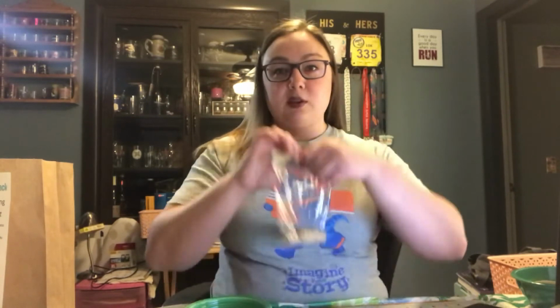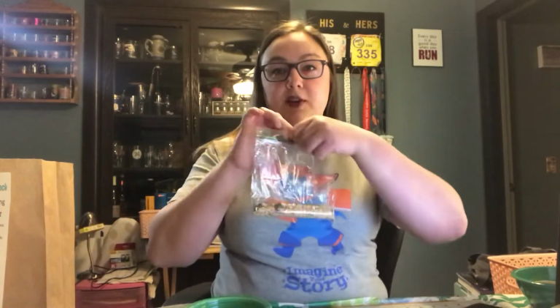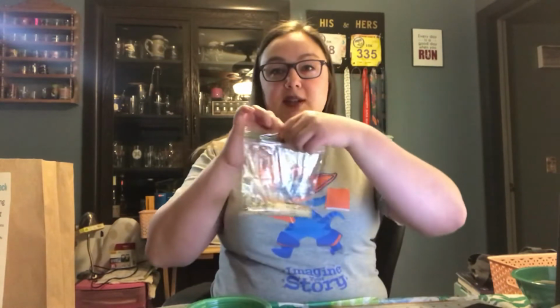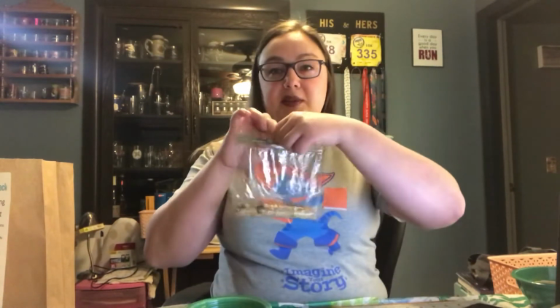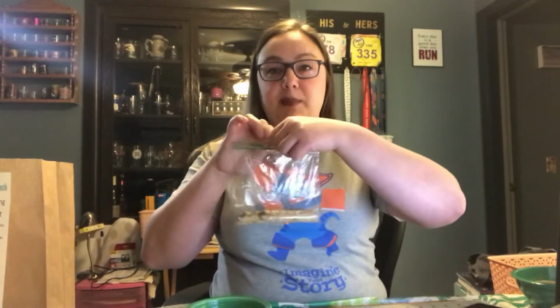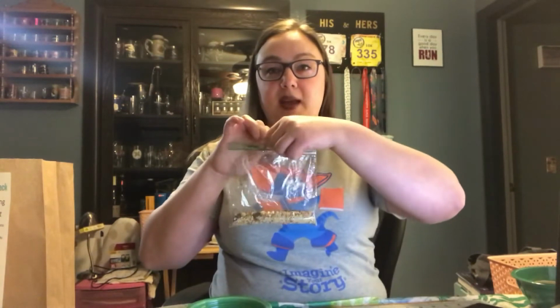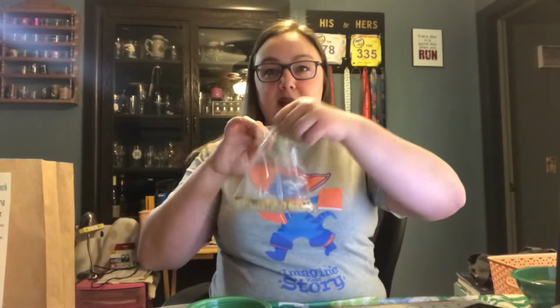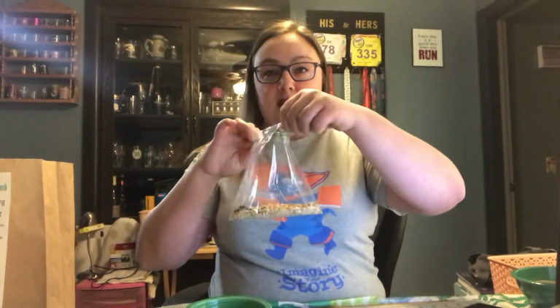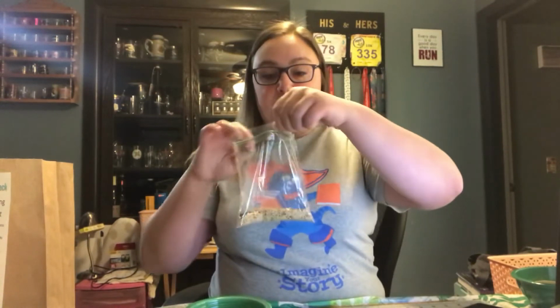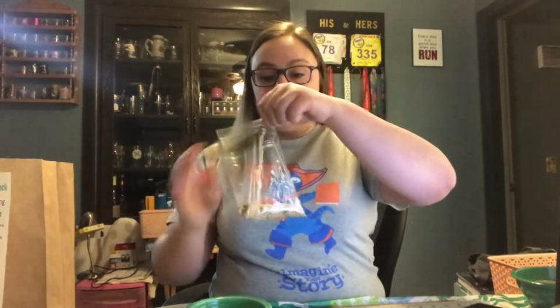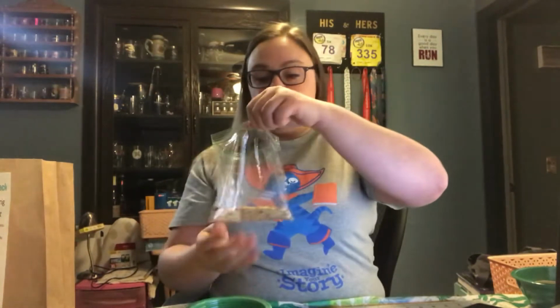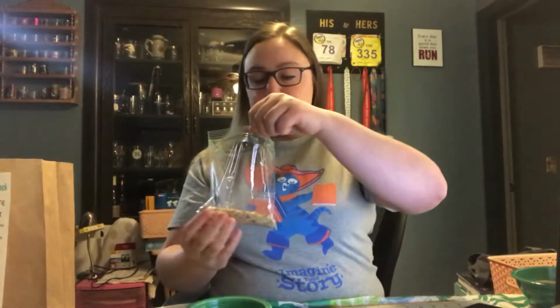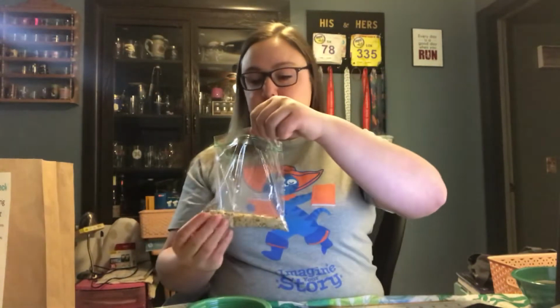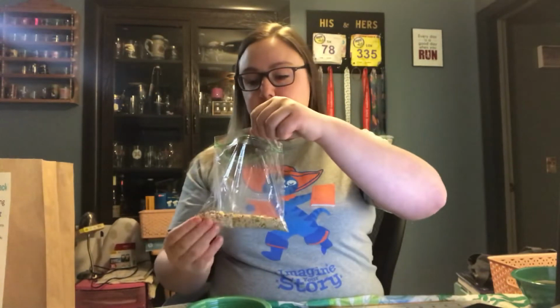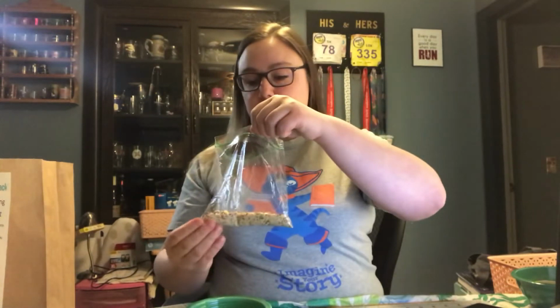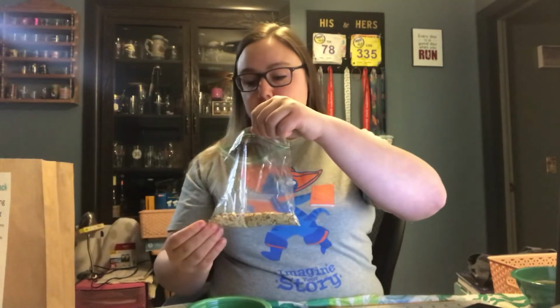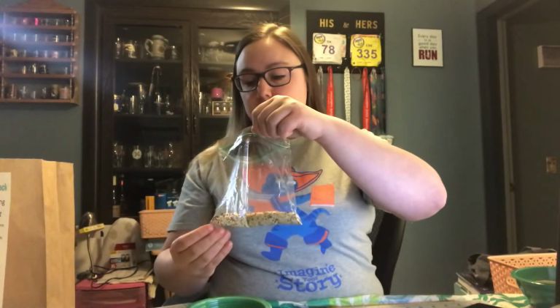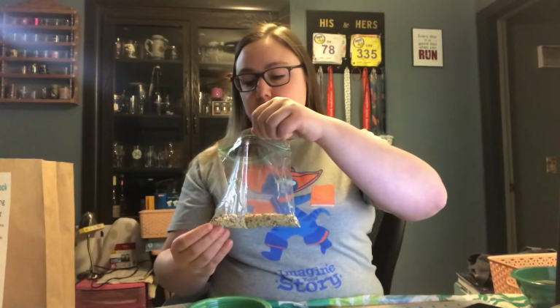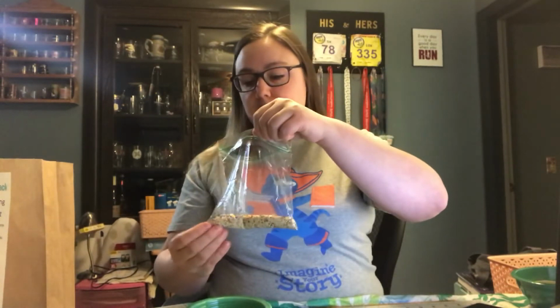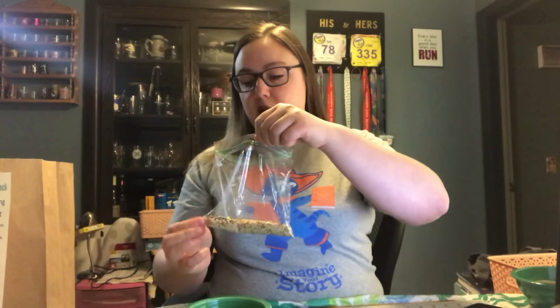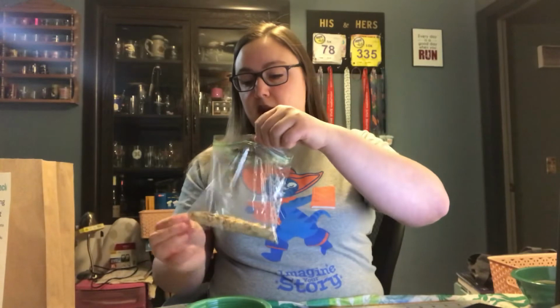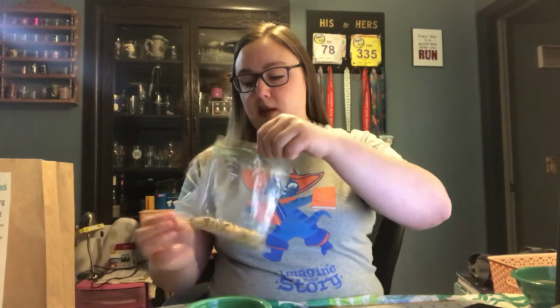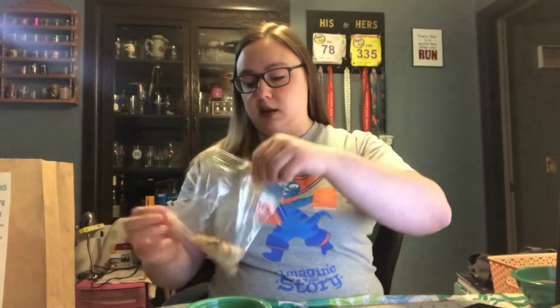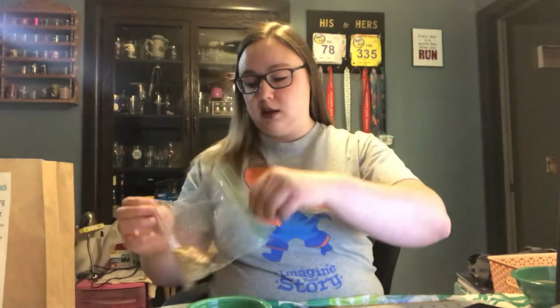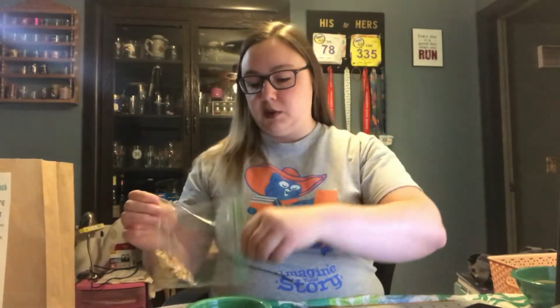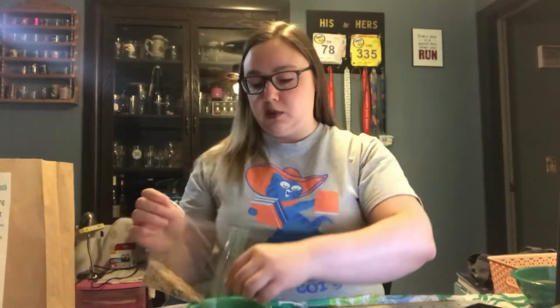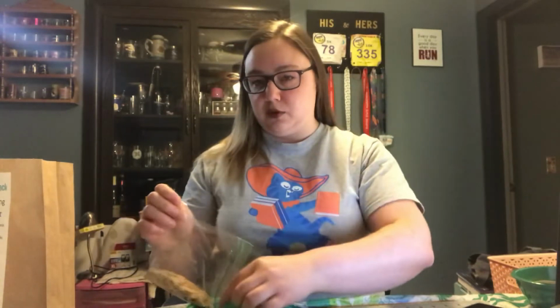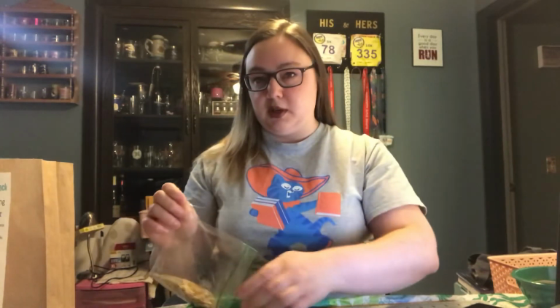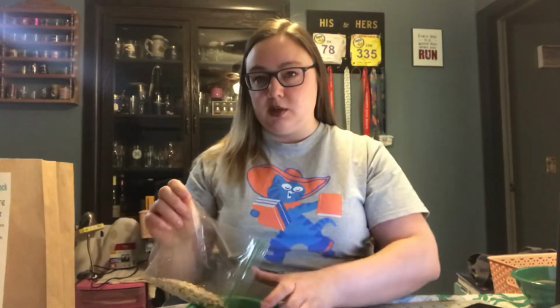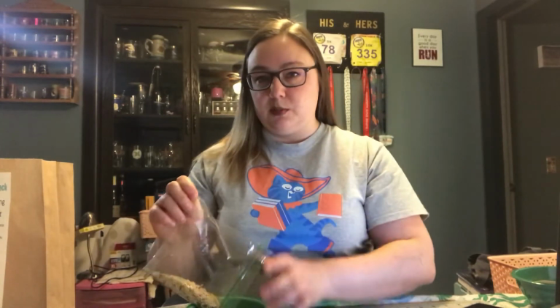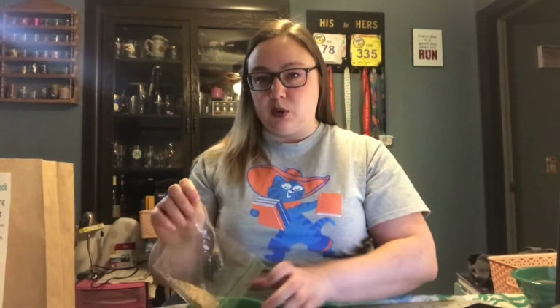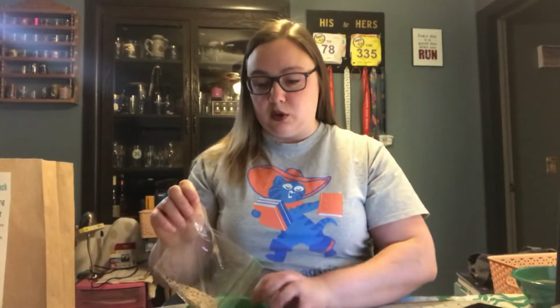So first, I'm going to take my bird seed and I'm going to pour it into a bowl.